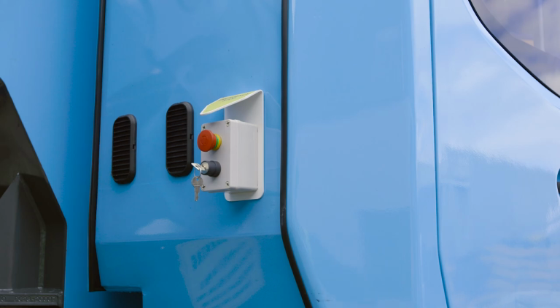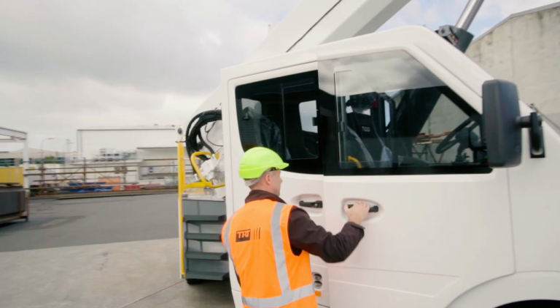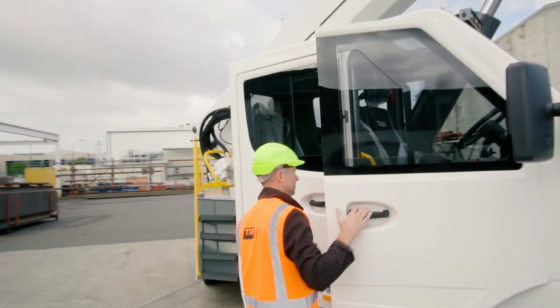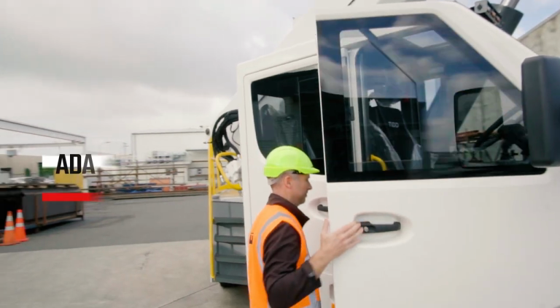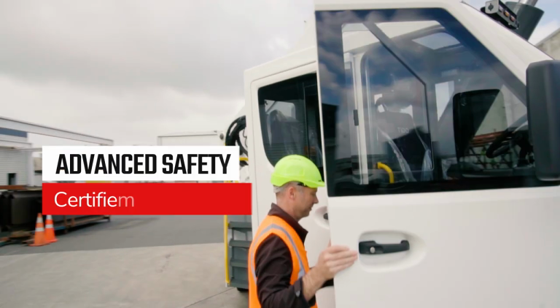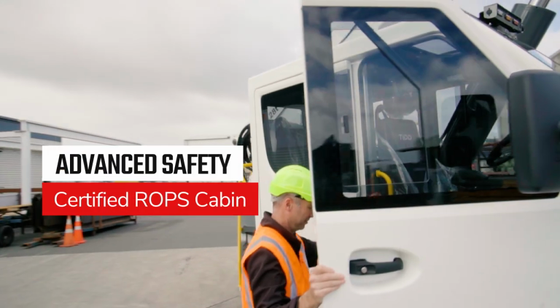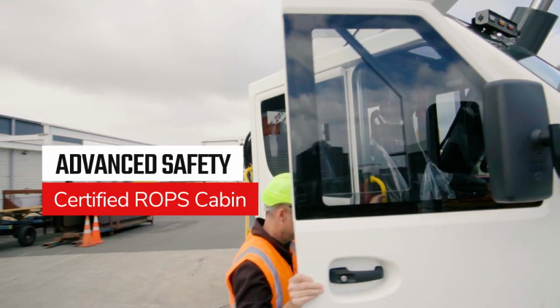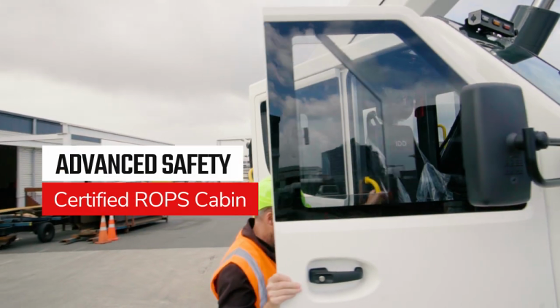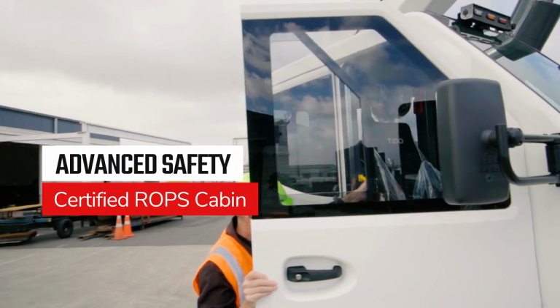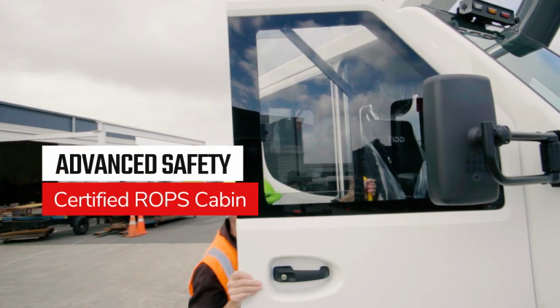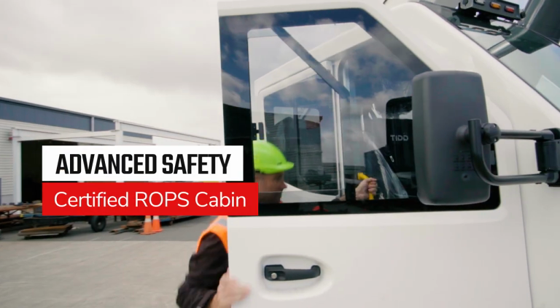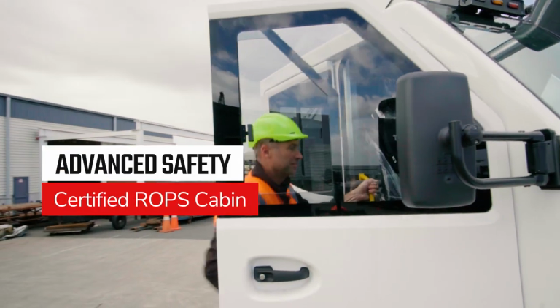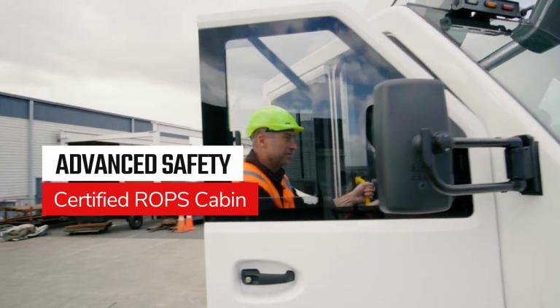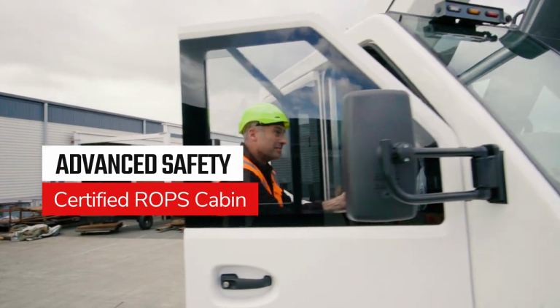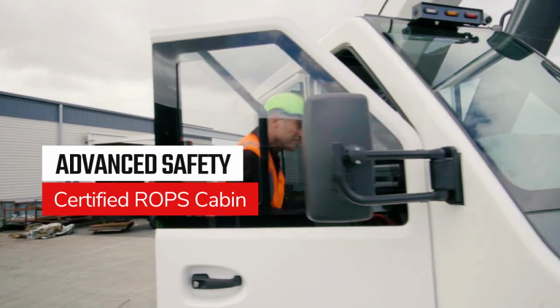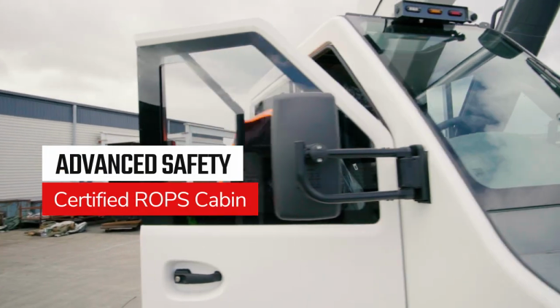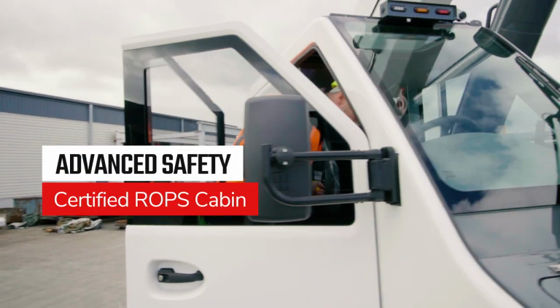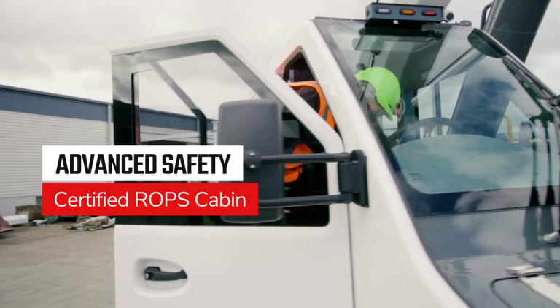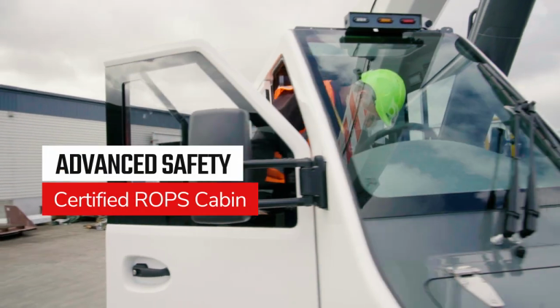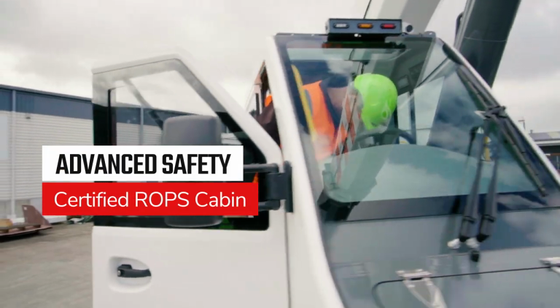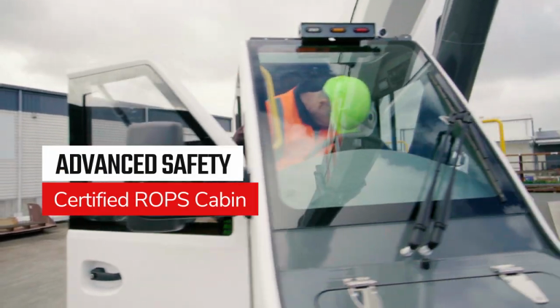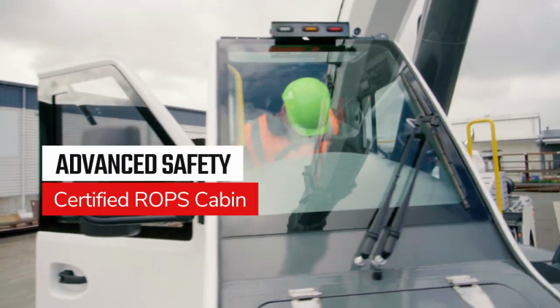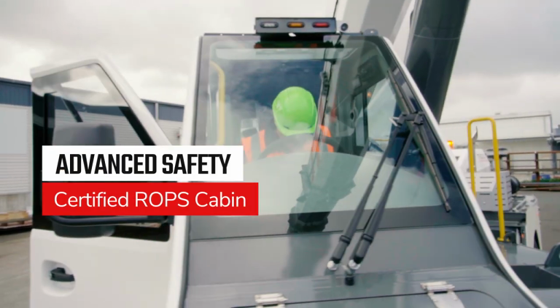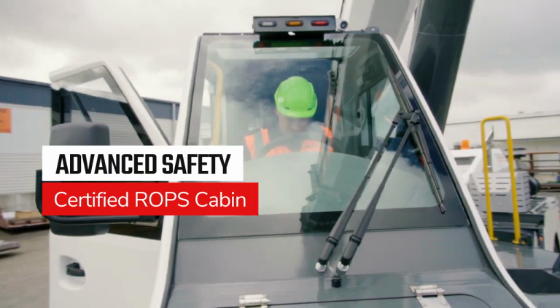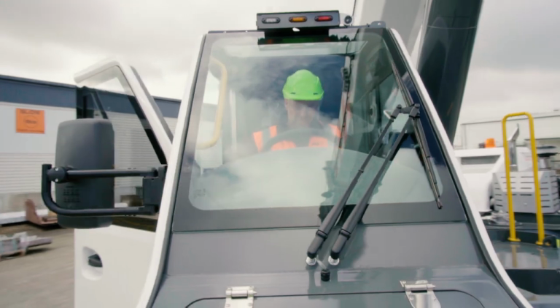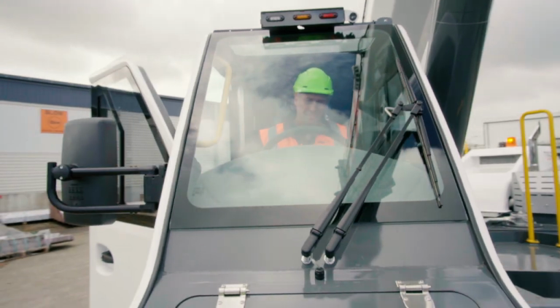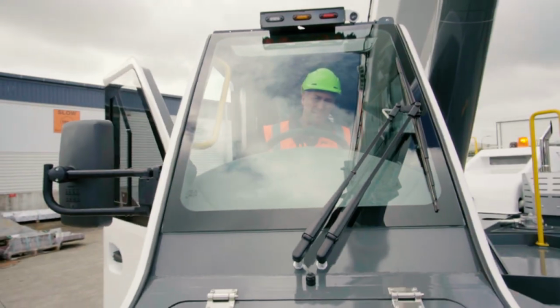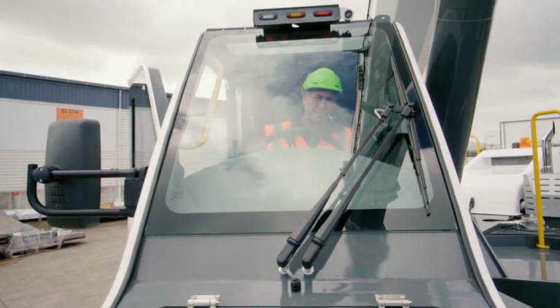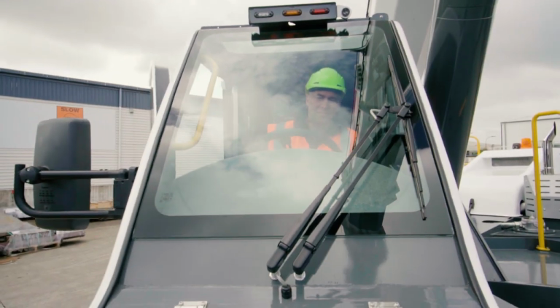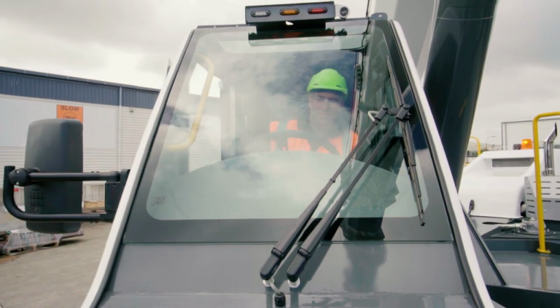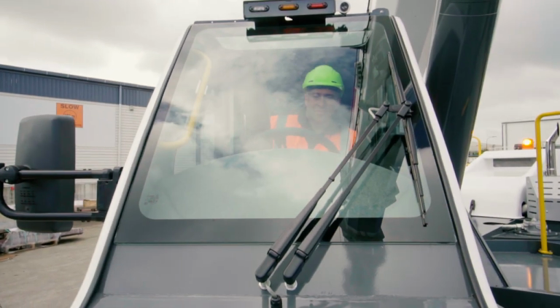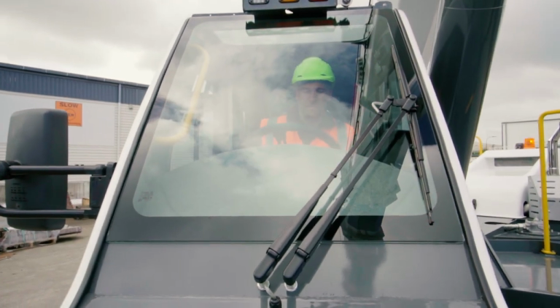And for the ultimate in driver and dogman safety, a certified ROPS cabin — the only one in its class.